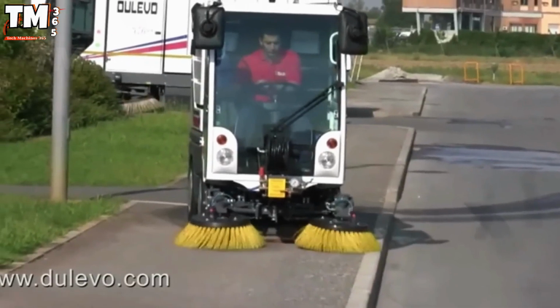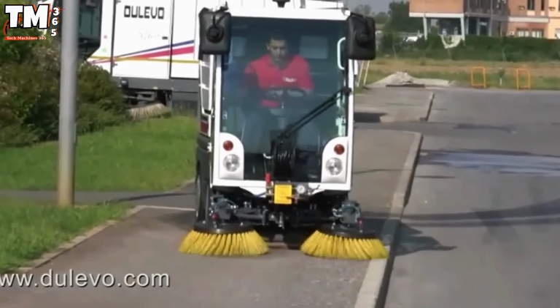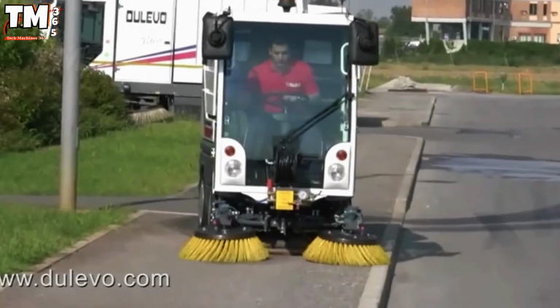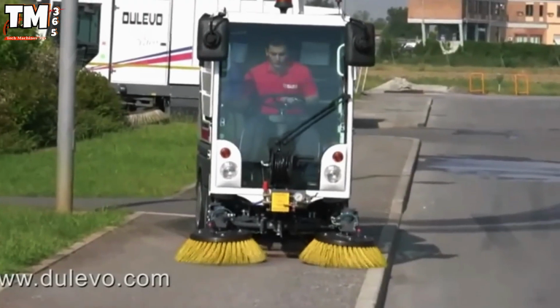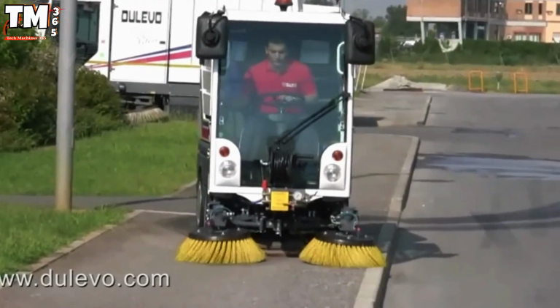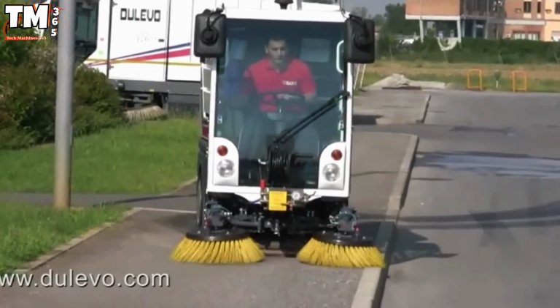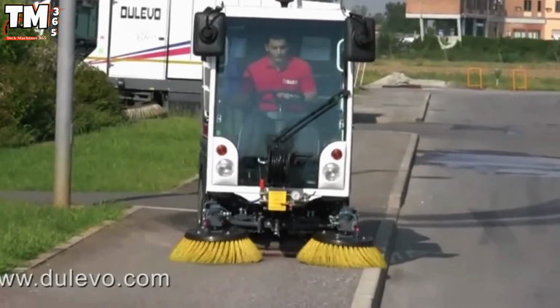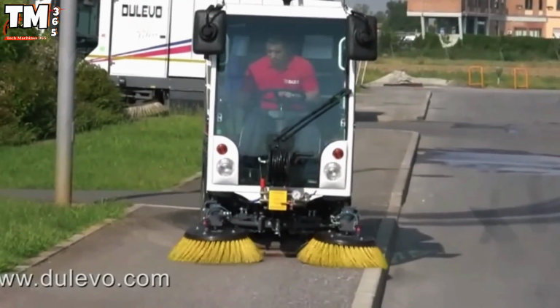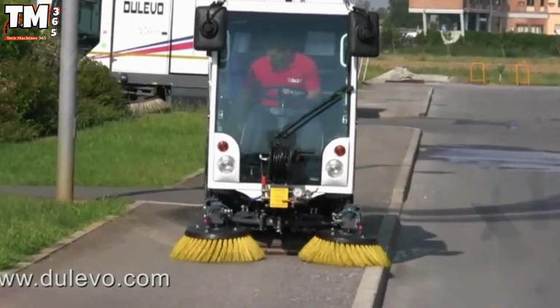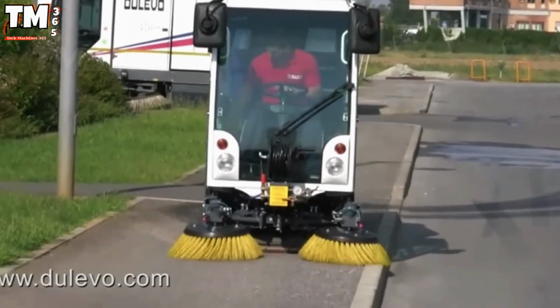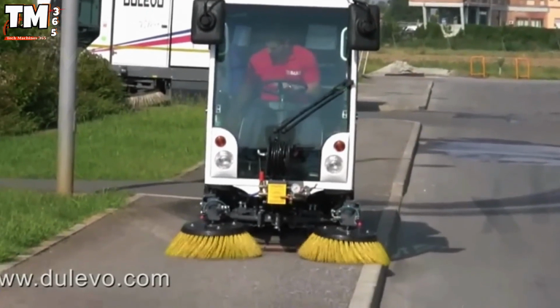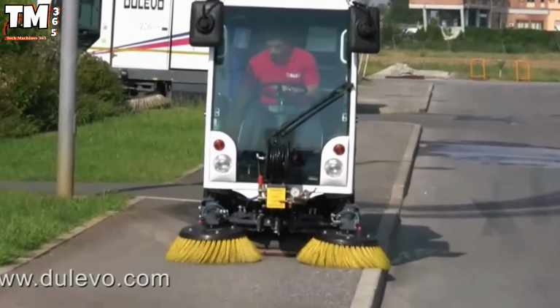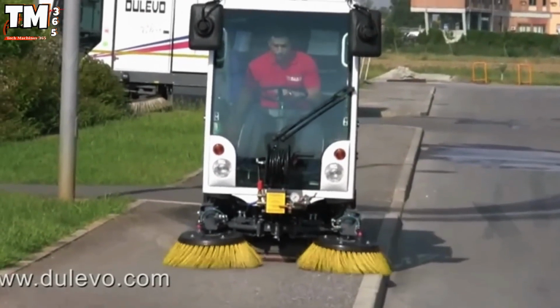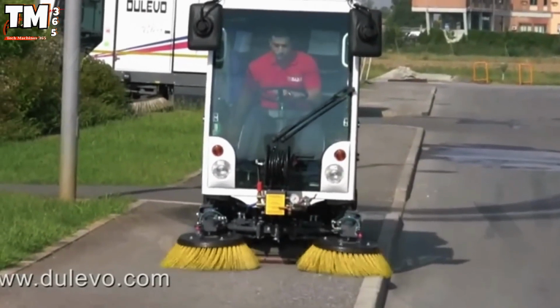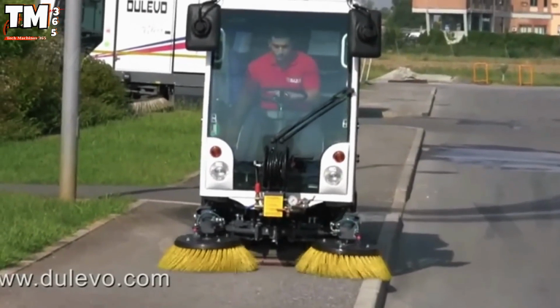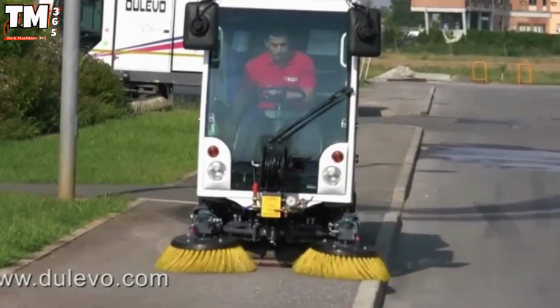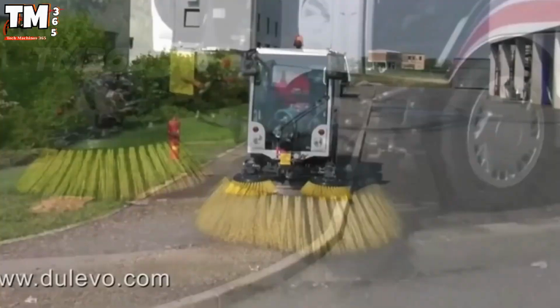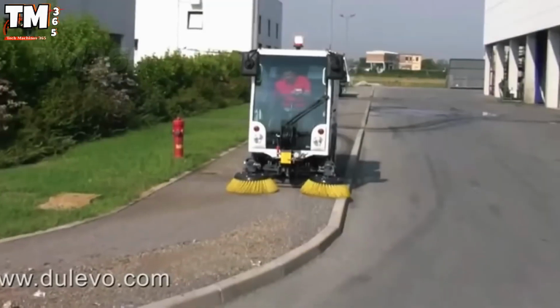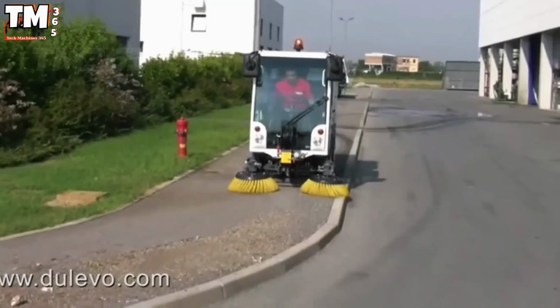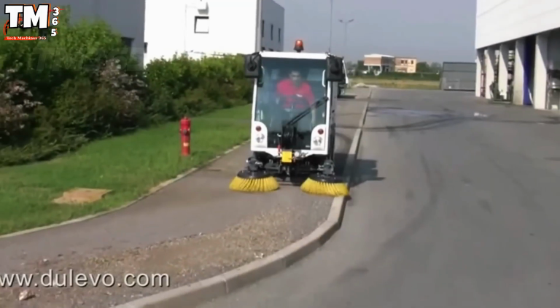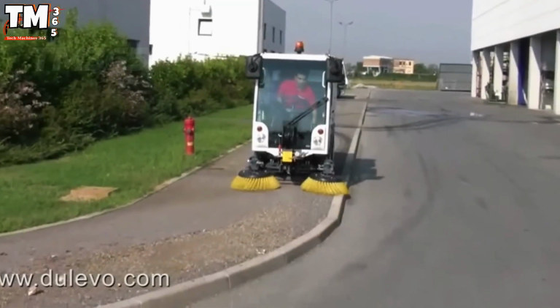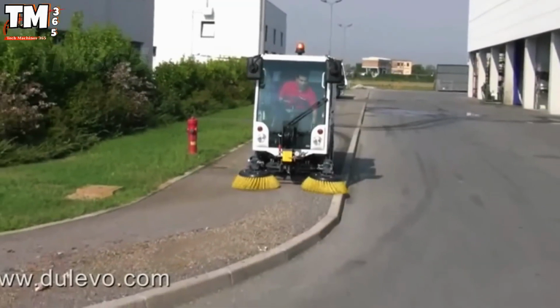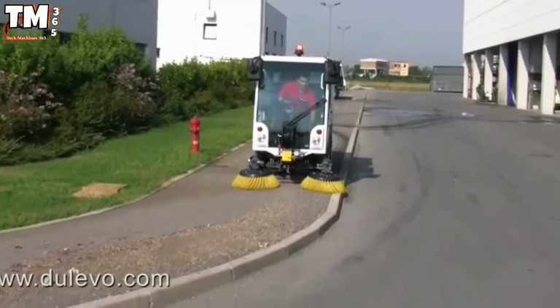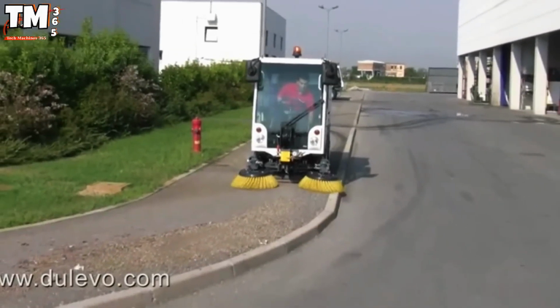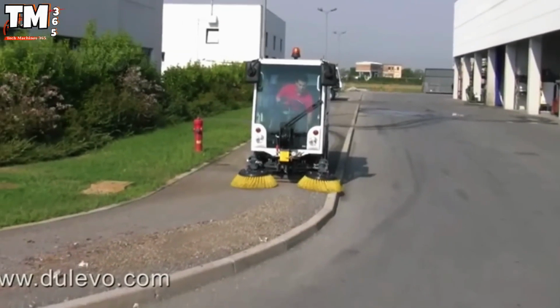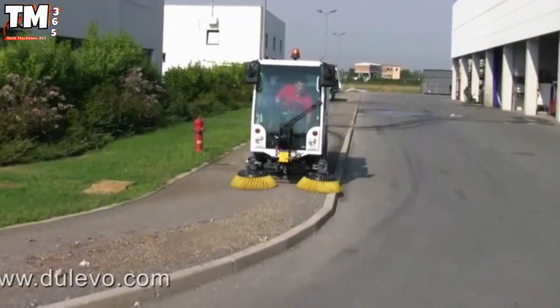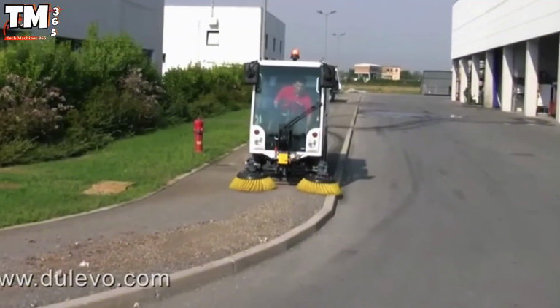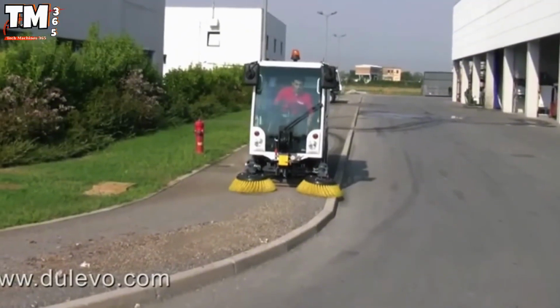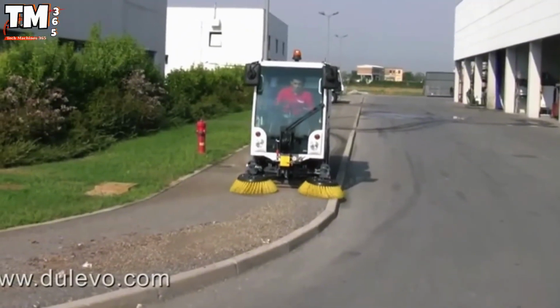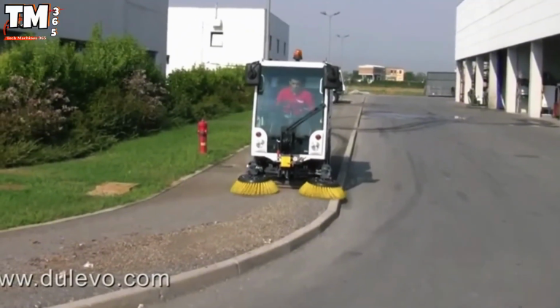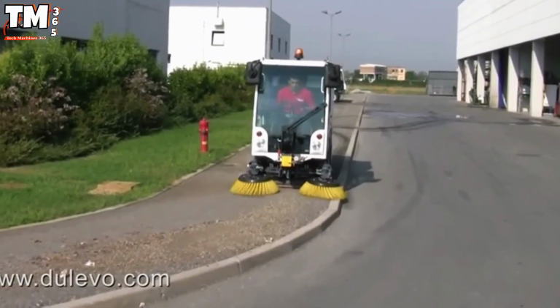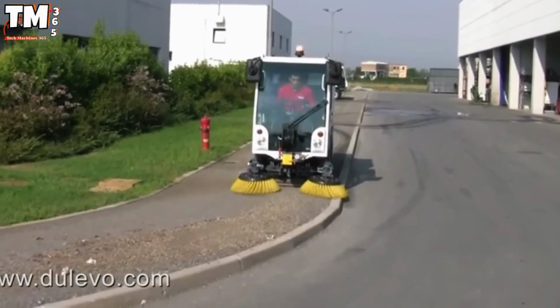Quiet, low-emission, and compliant with modern regulations, it's the cleaner city's most silent ally.